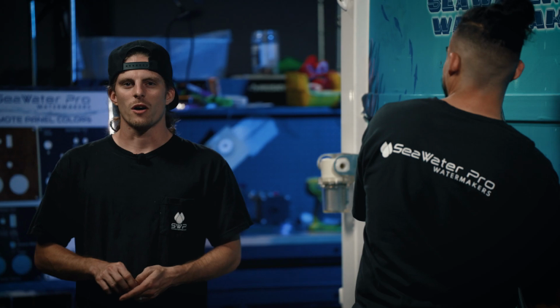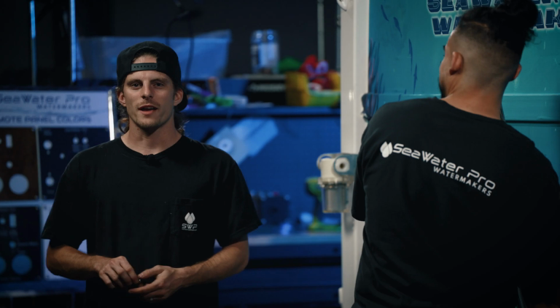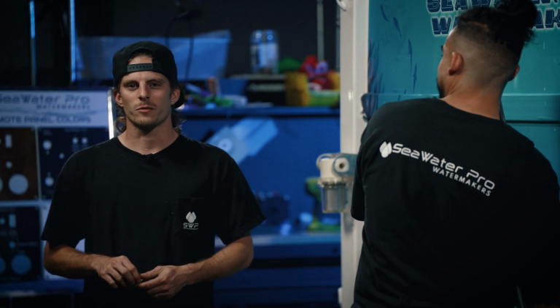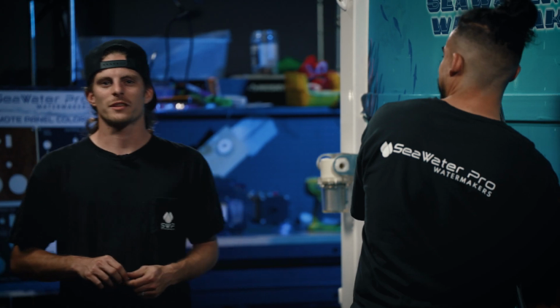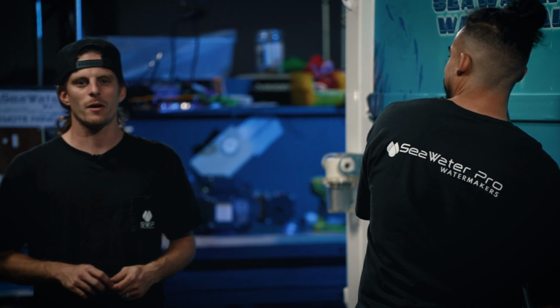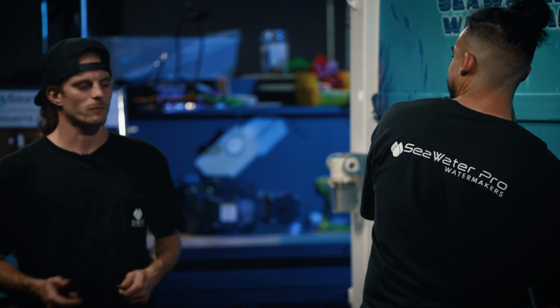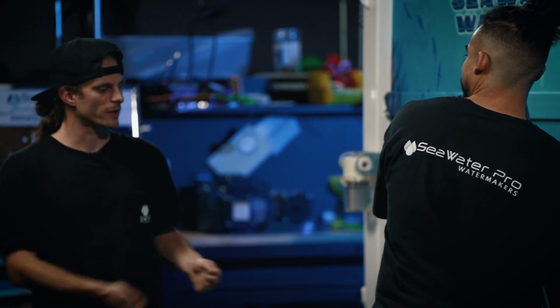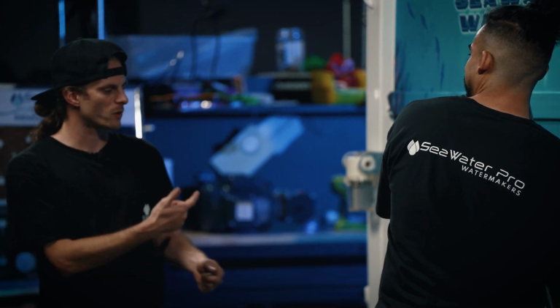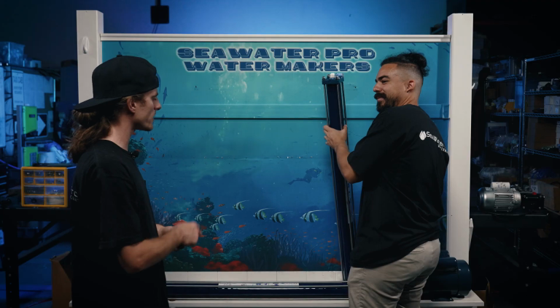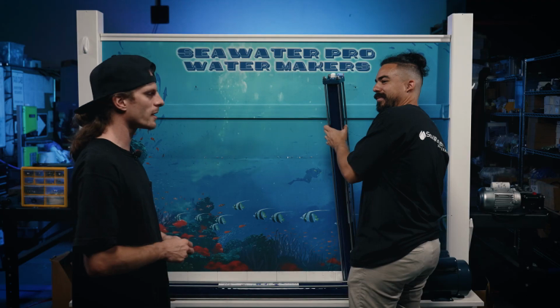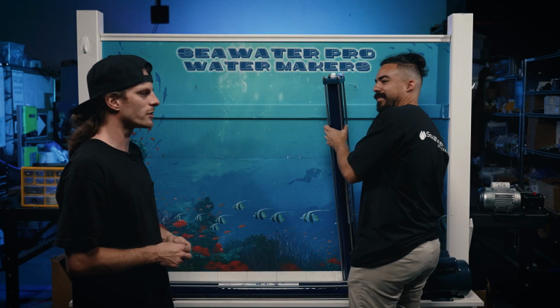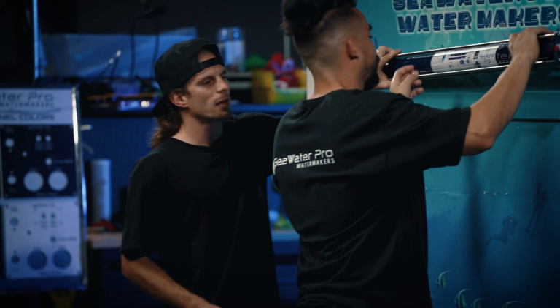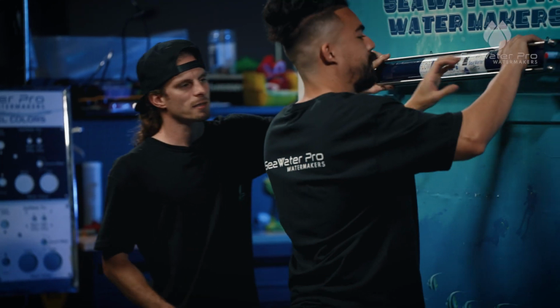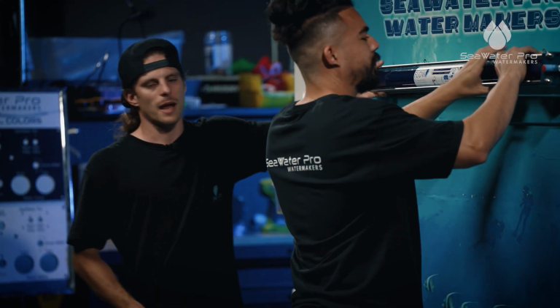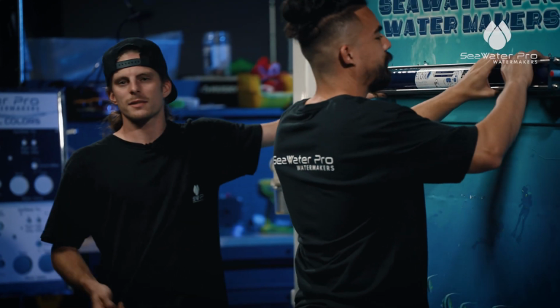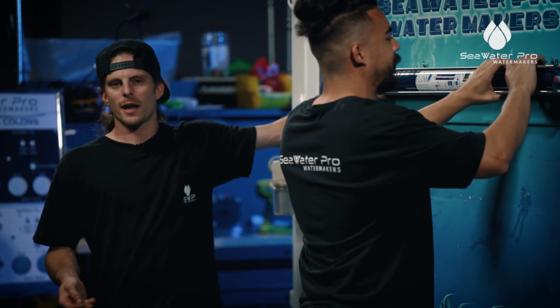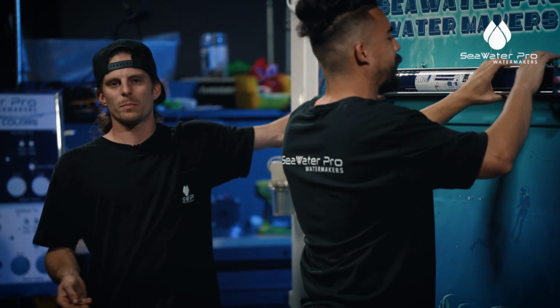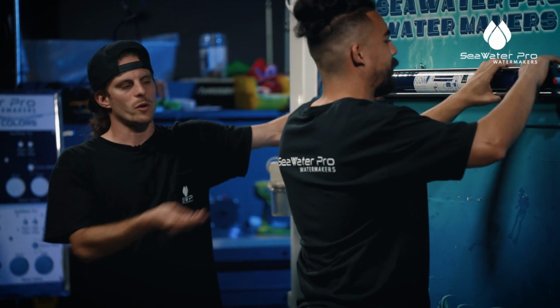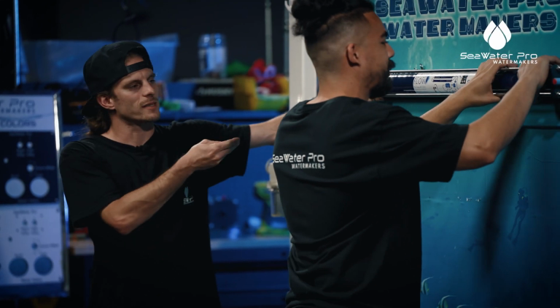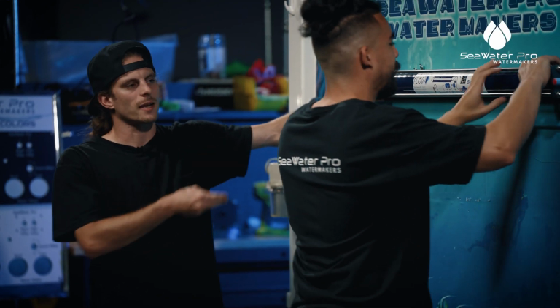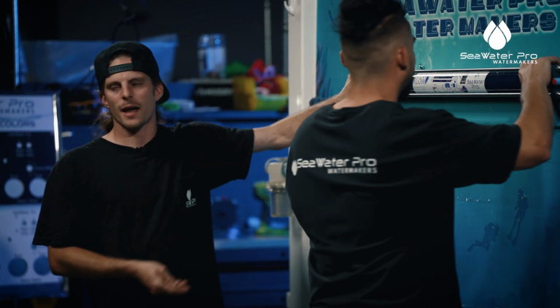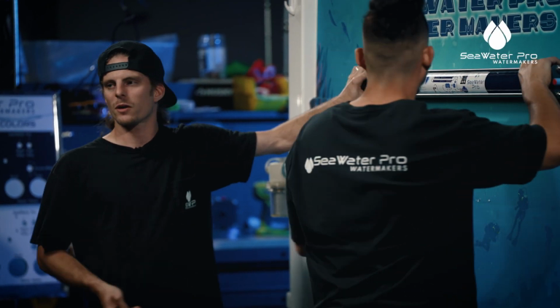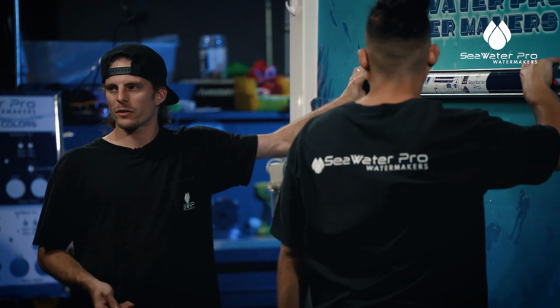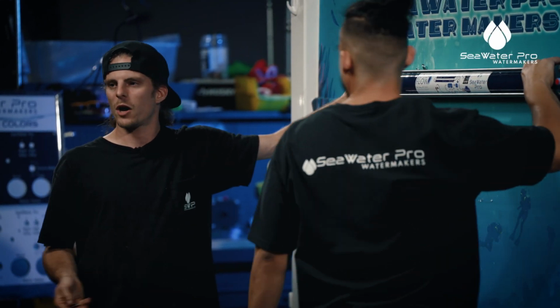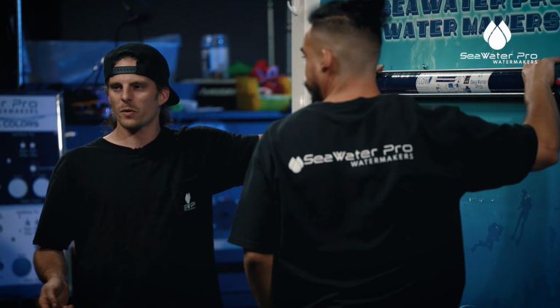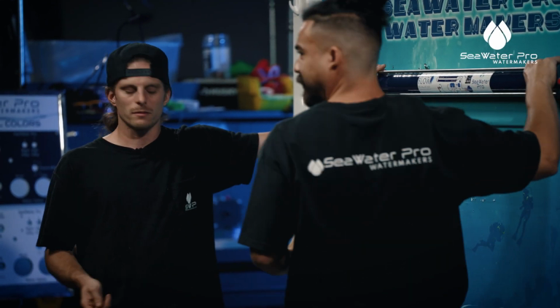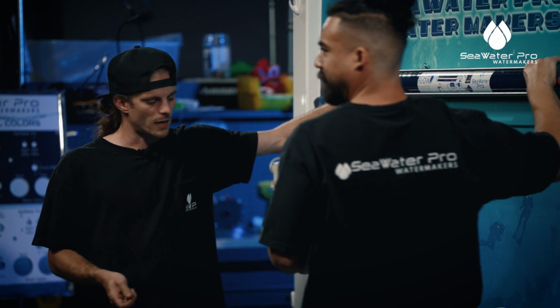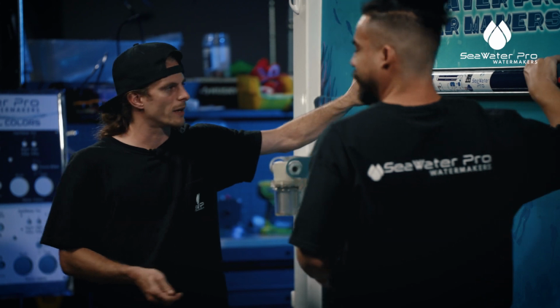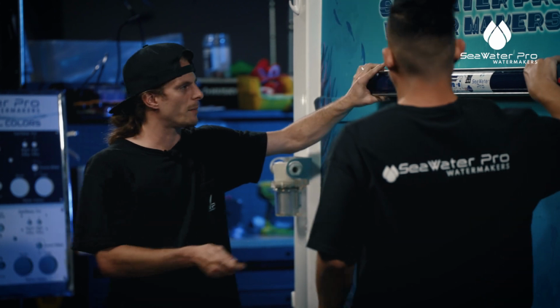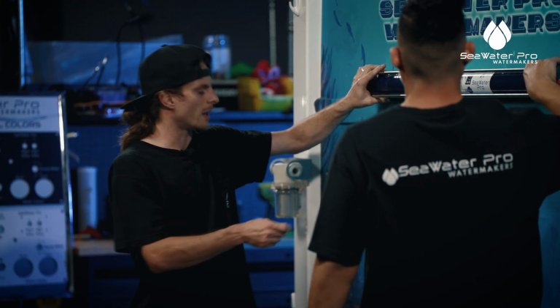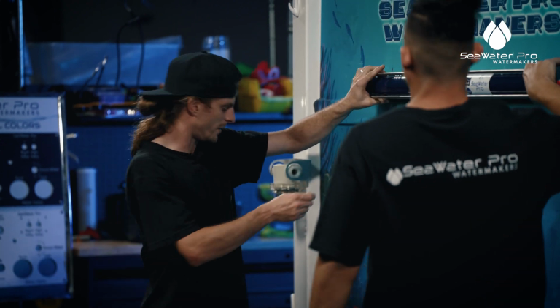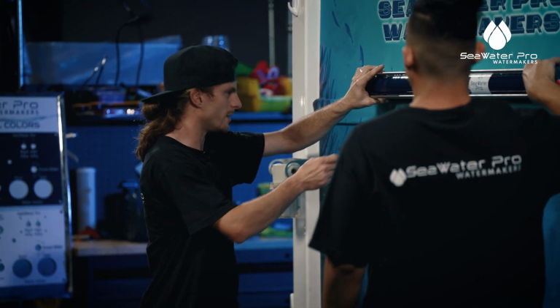We're at the boat. Let's do our installation. Sometimes it's going to help if you have a second guy there with you to help you out — it's definitely going to make life easier.